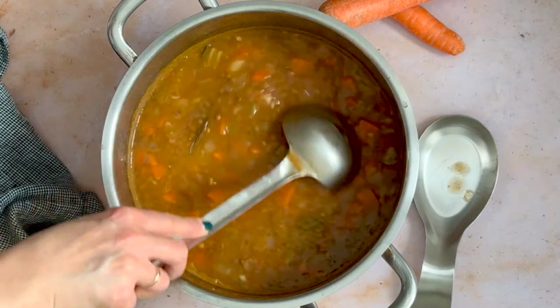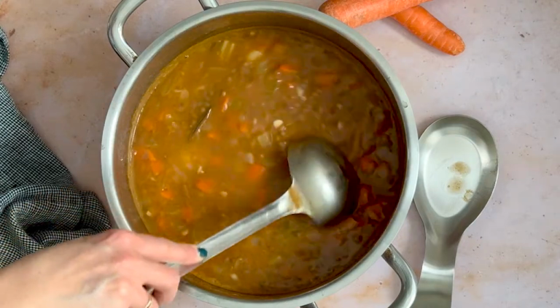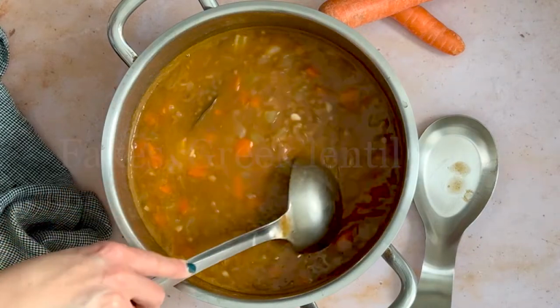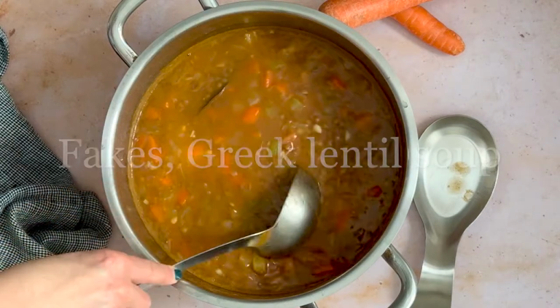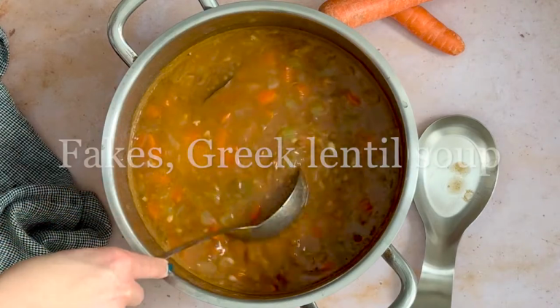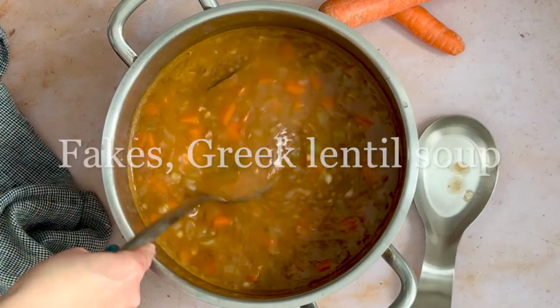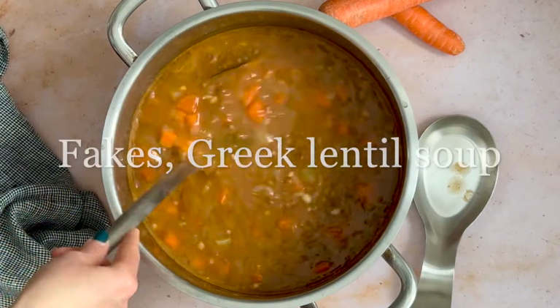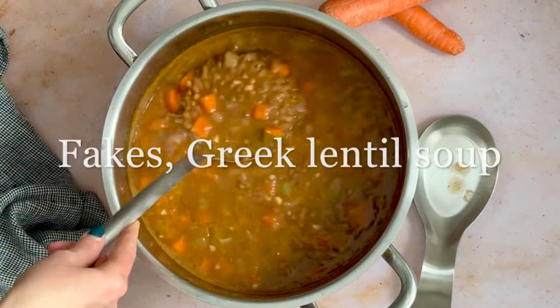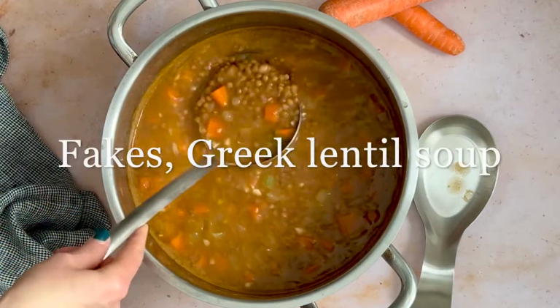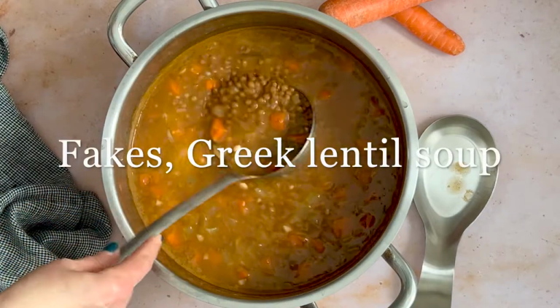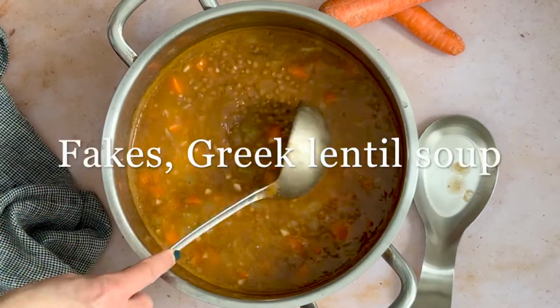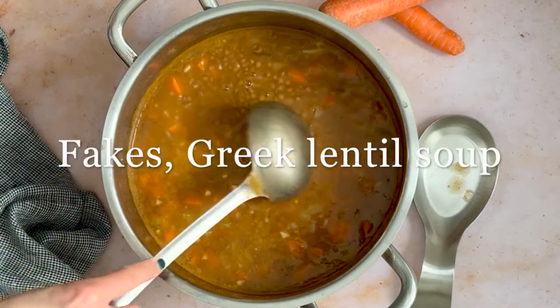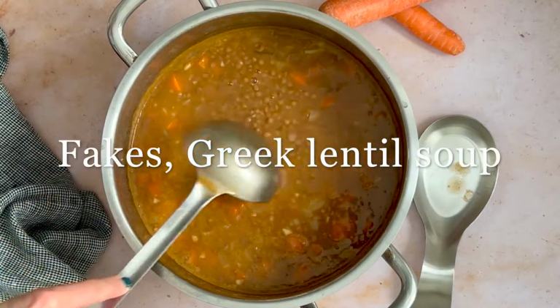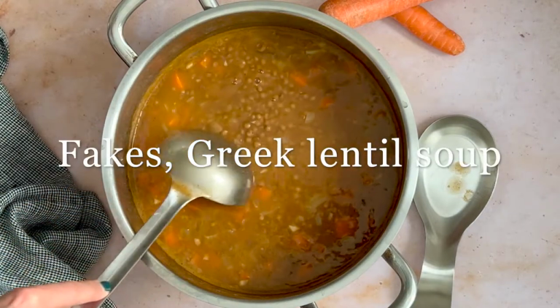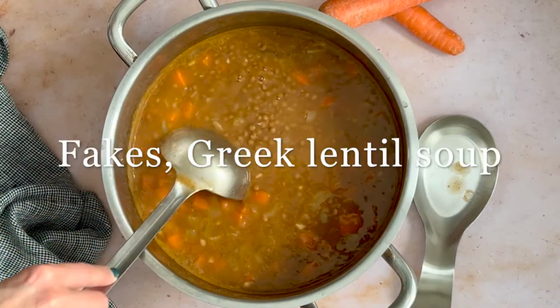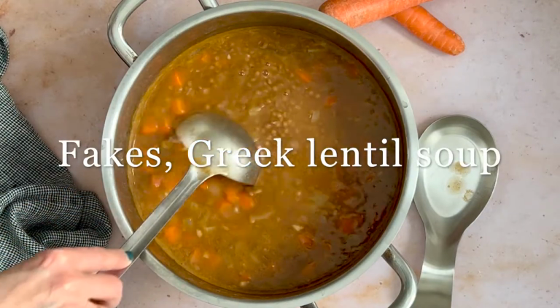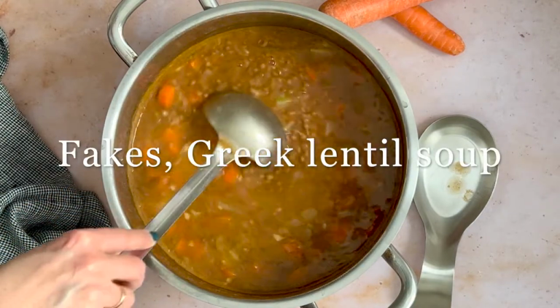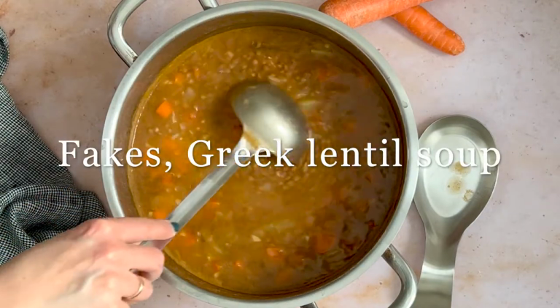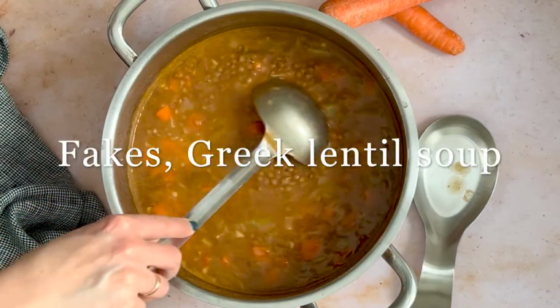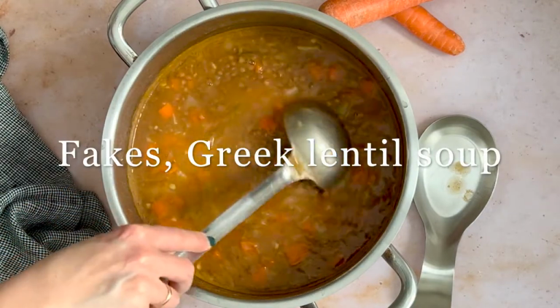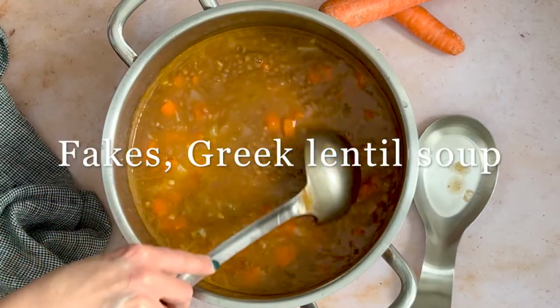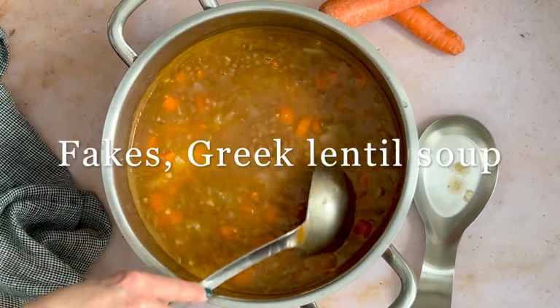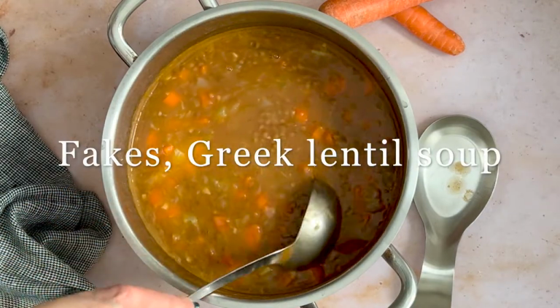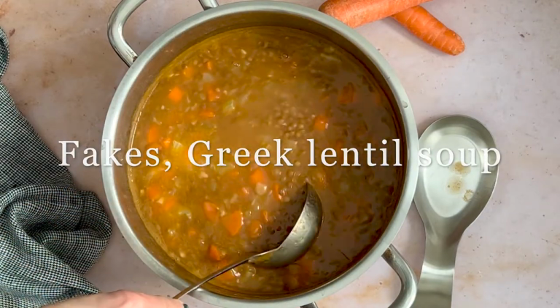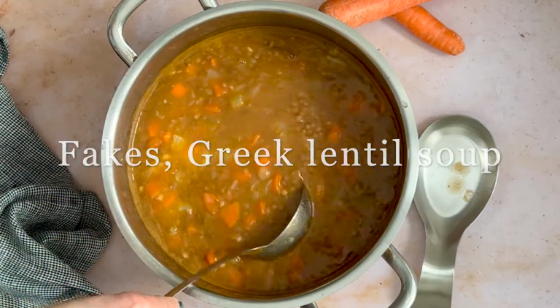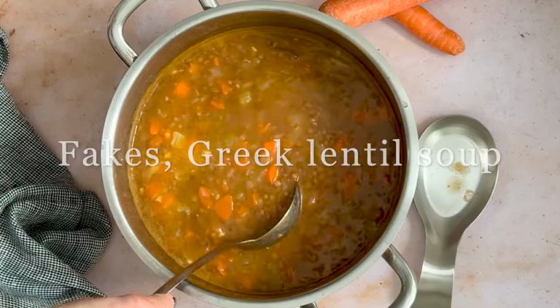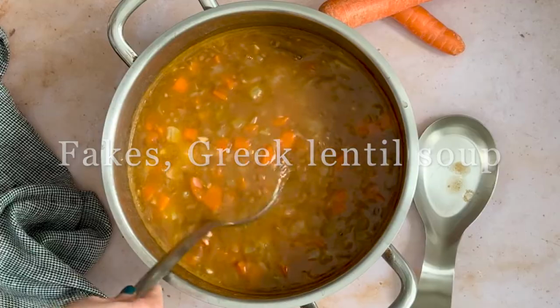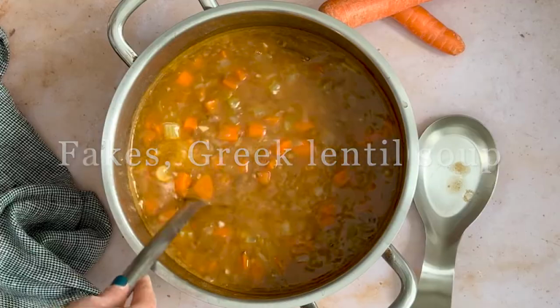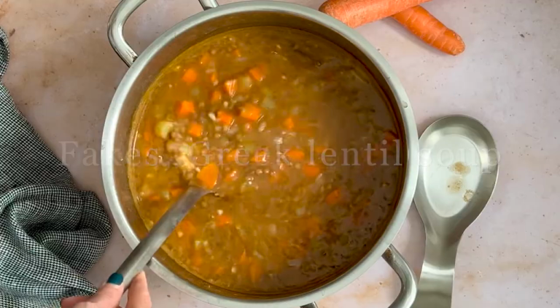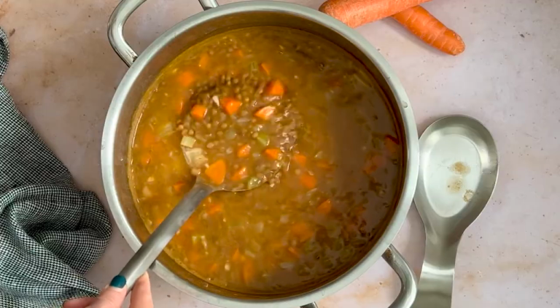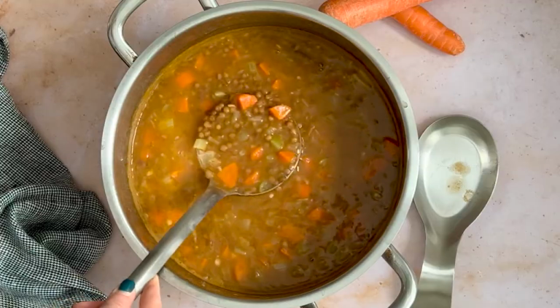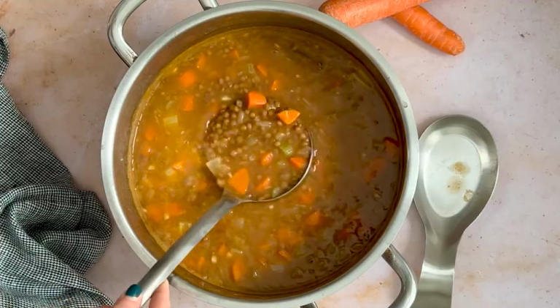Fakes are a traditional Greek lentil soup with vegetables and a tomato-based broth. Watch how we make it.